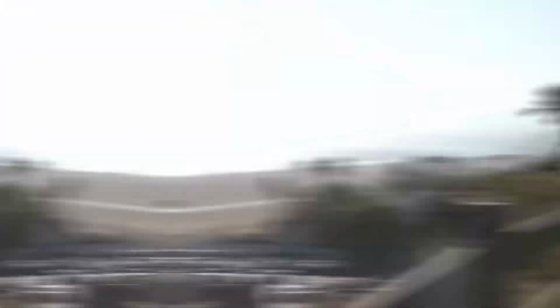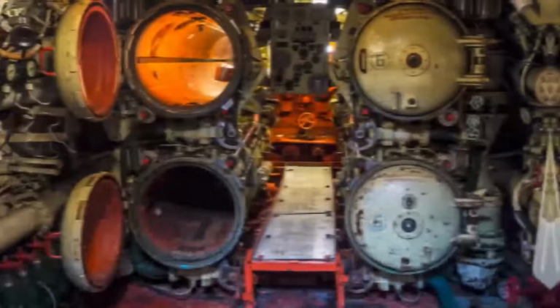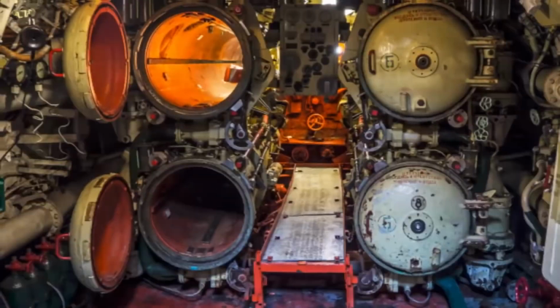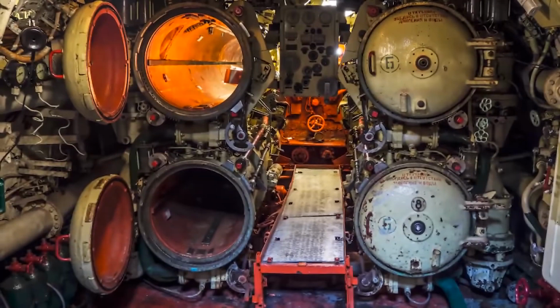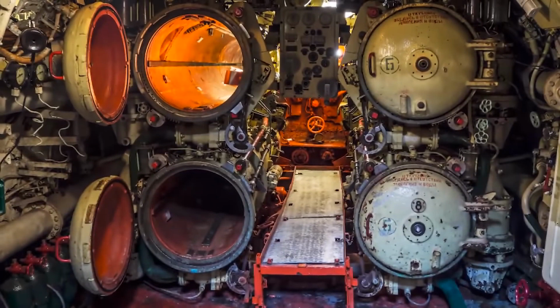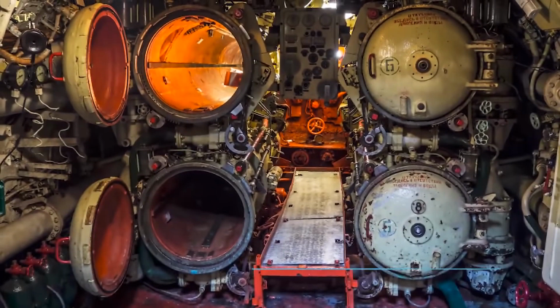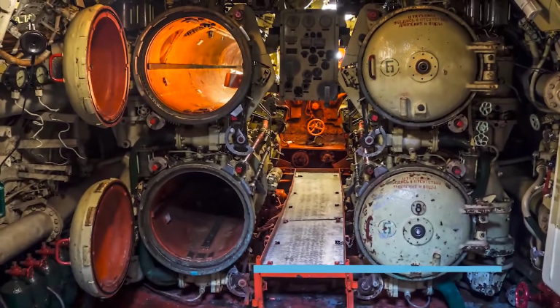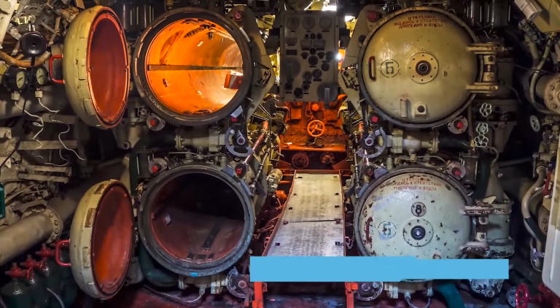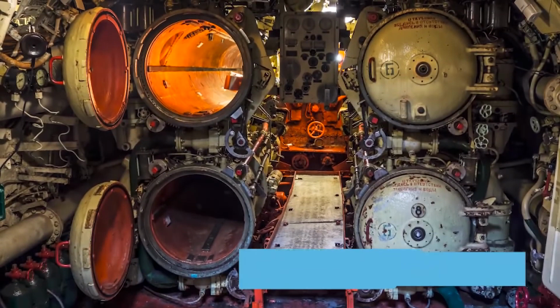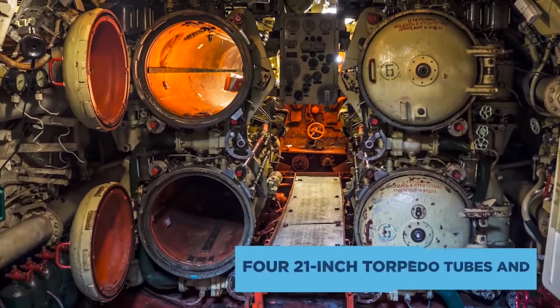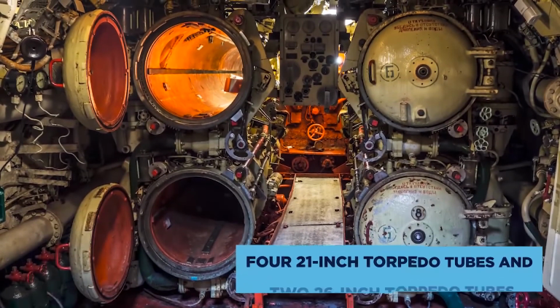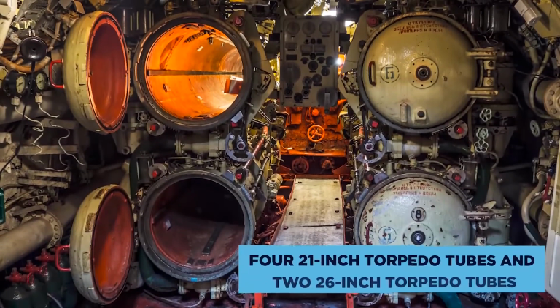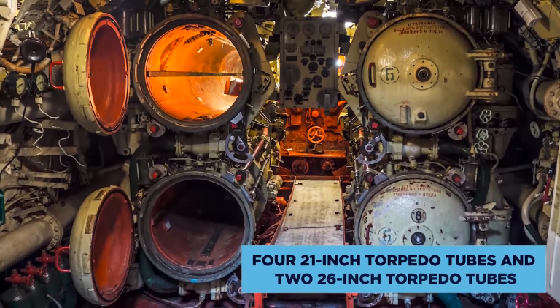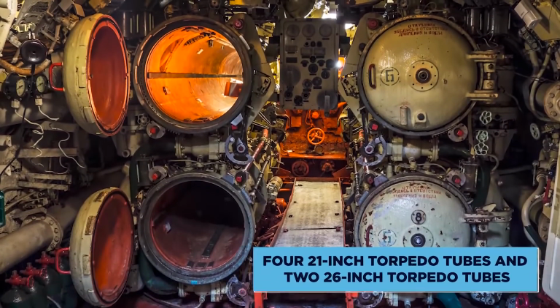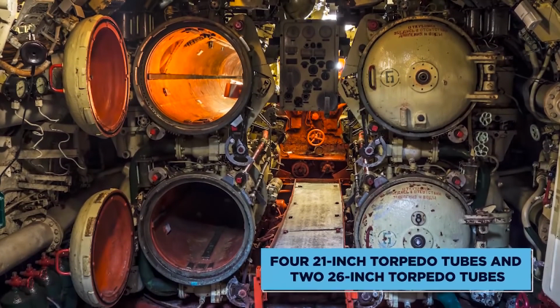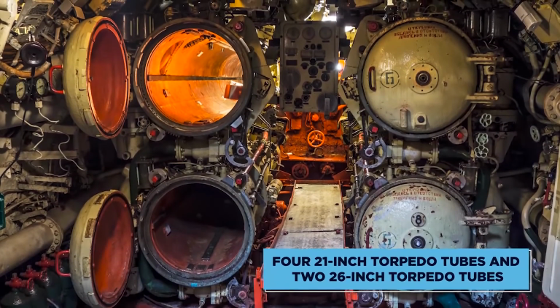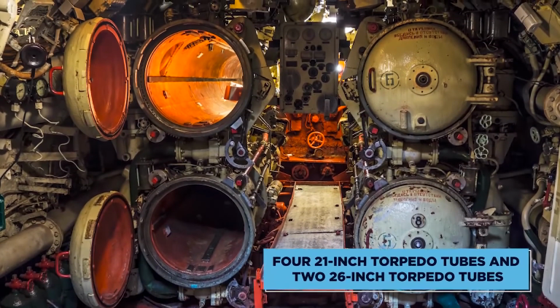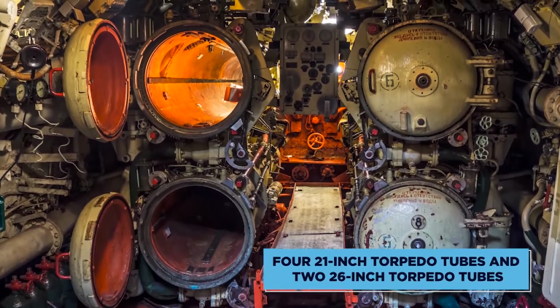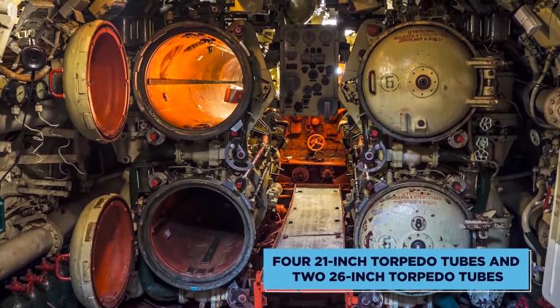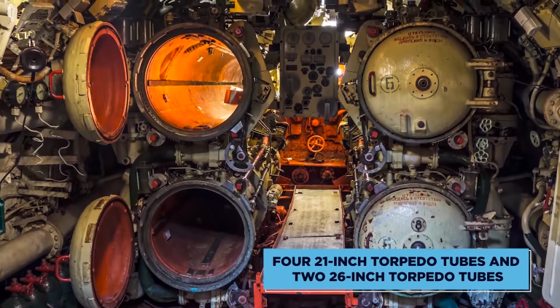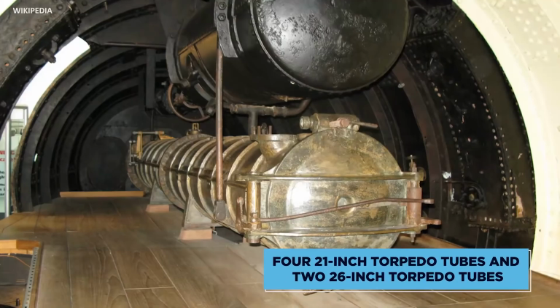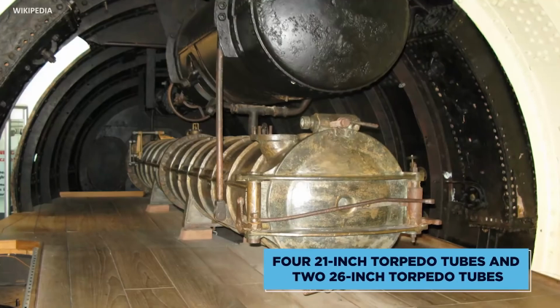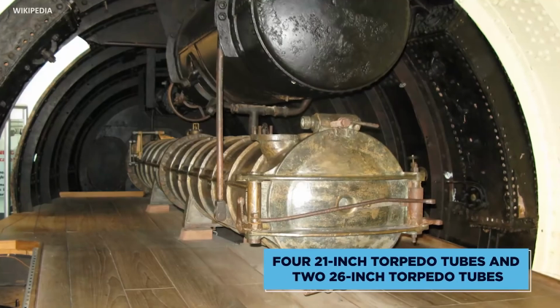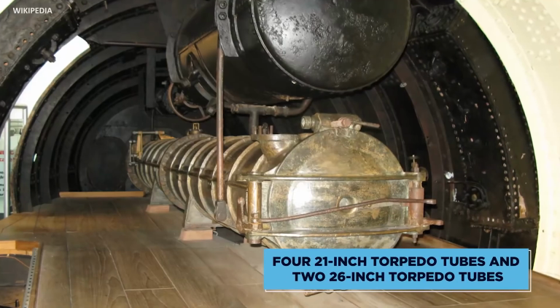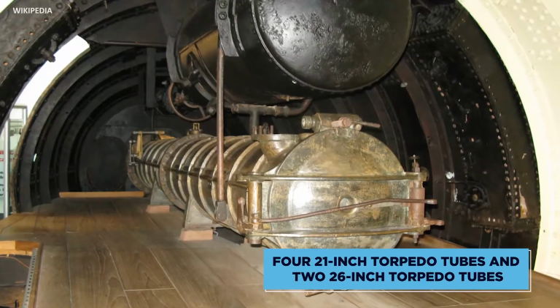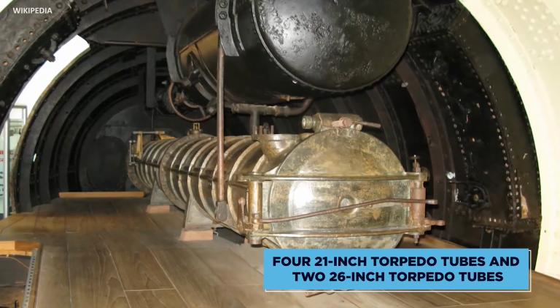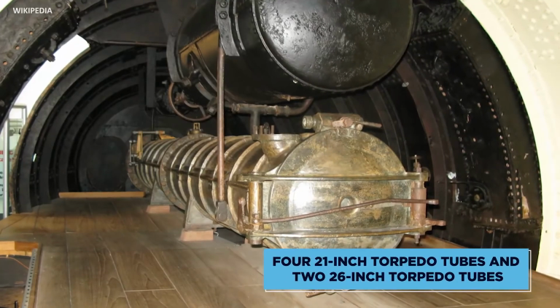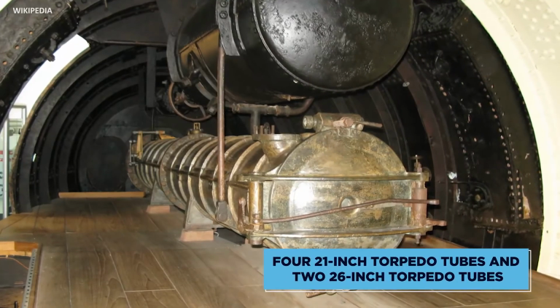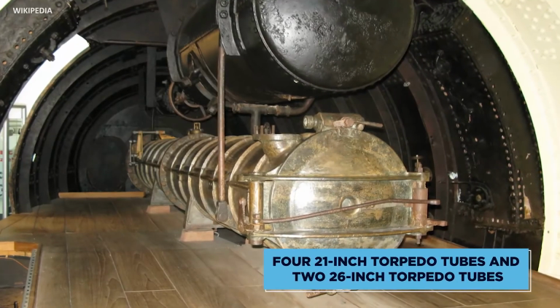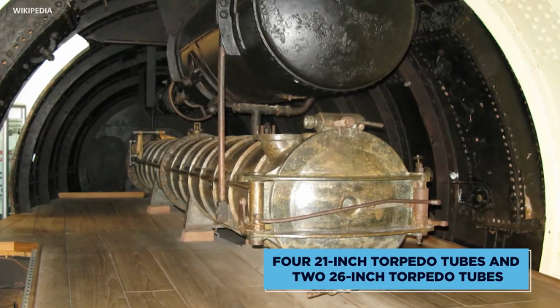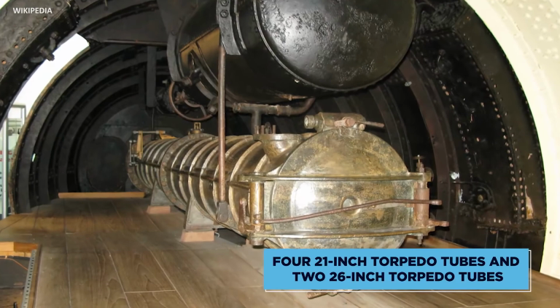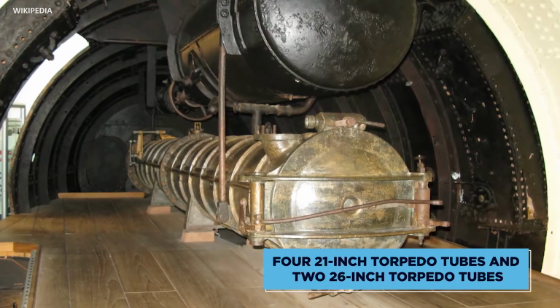Further armament includes four 21-inch torpedo tubes and two 26-inch torpedo tubes.